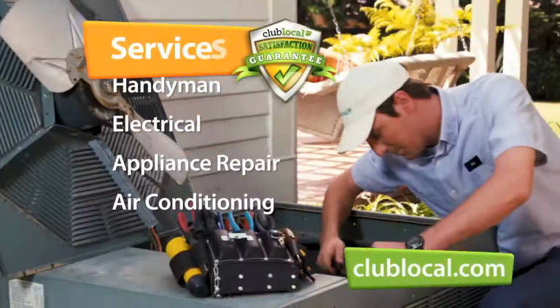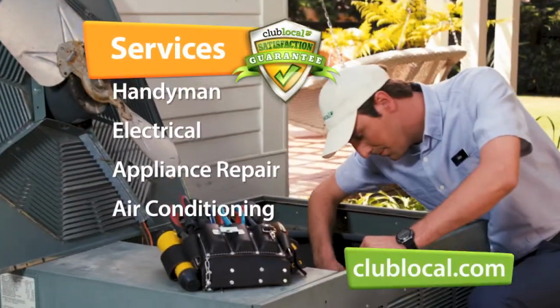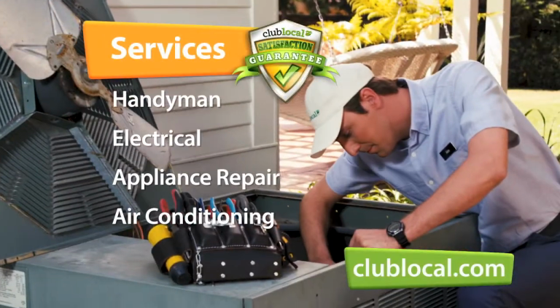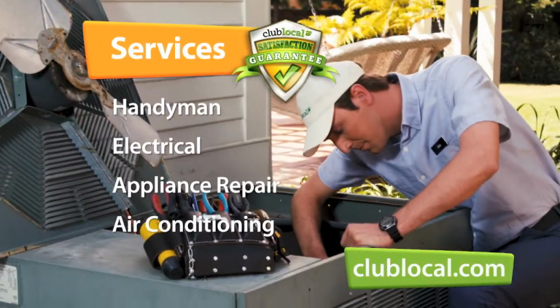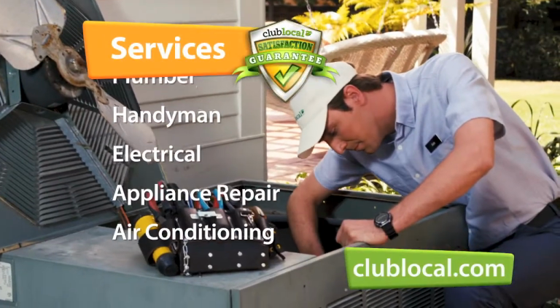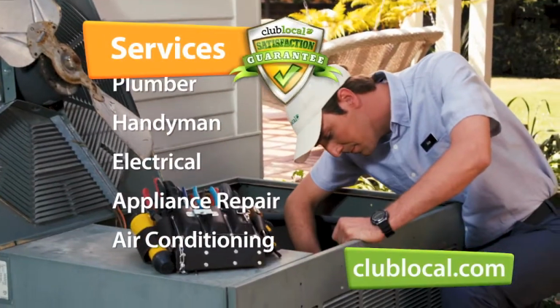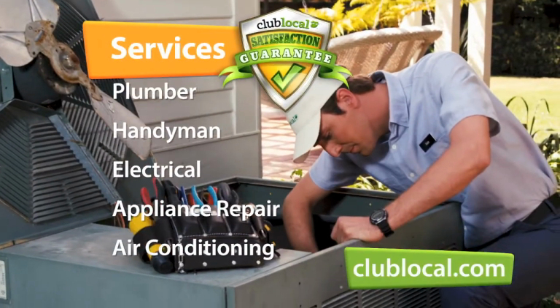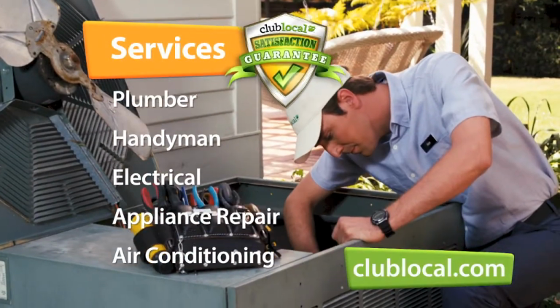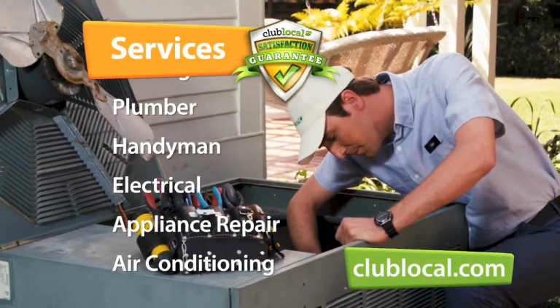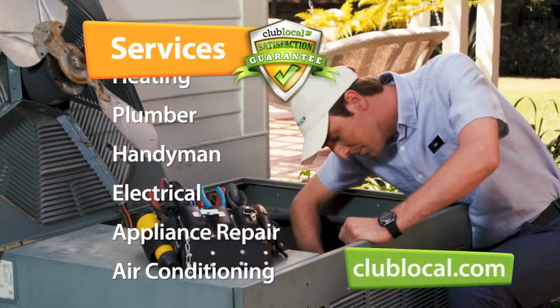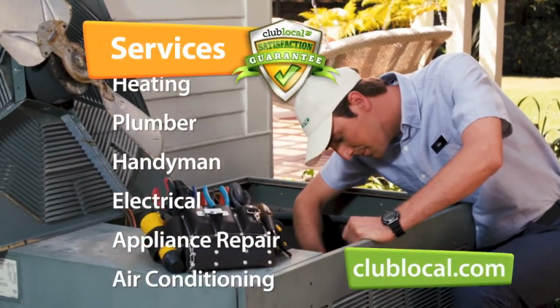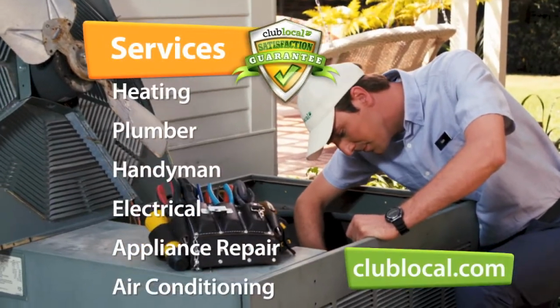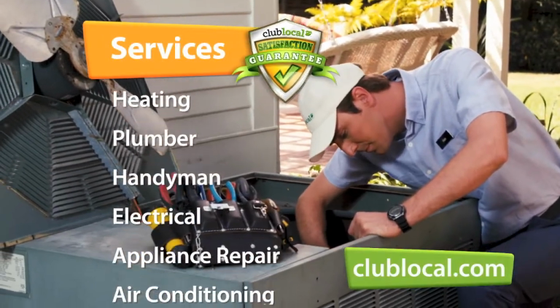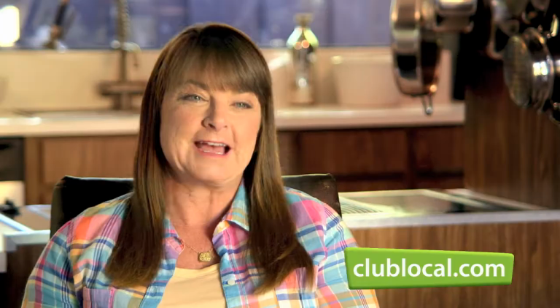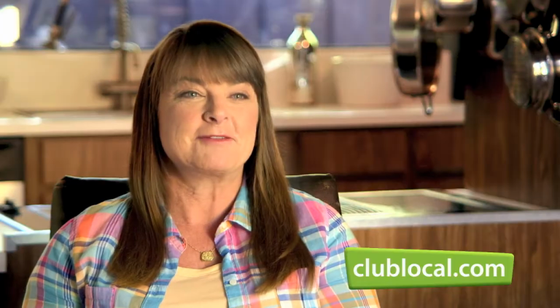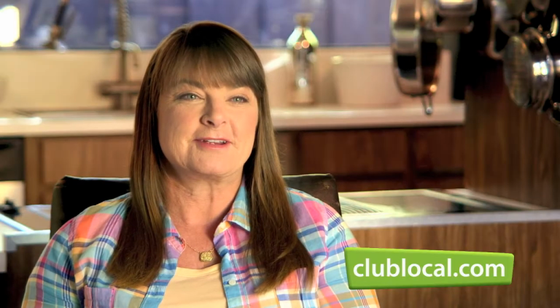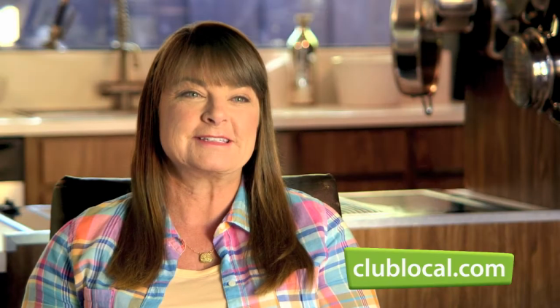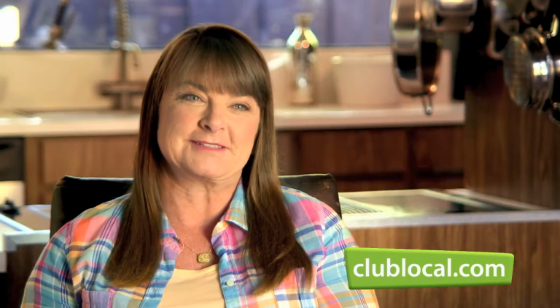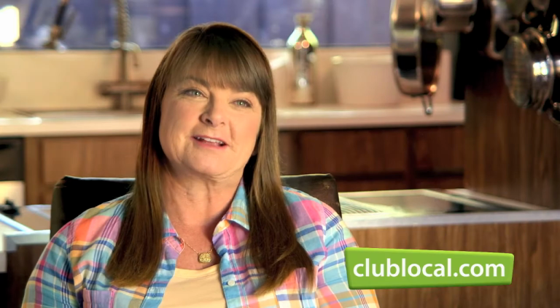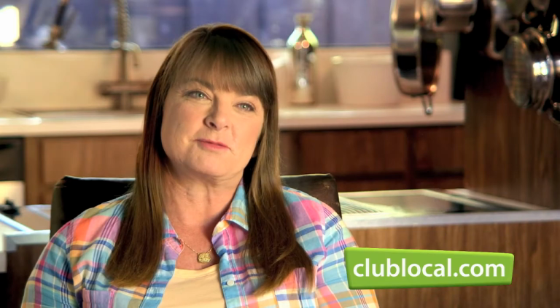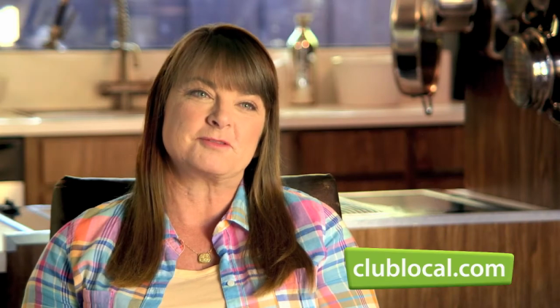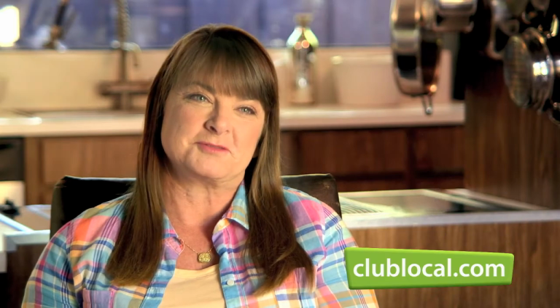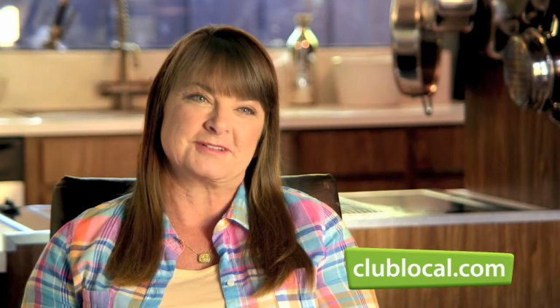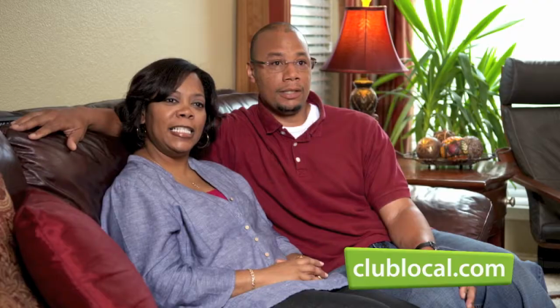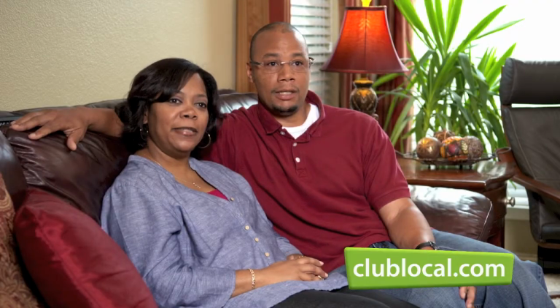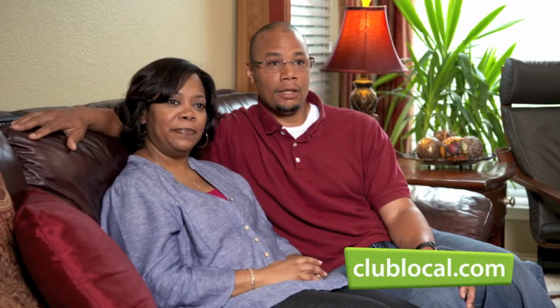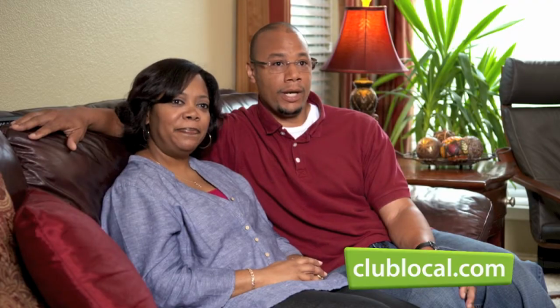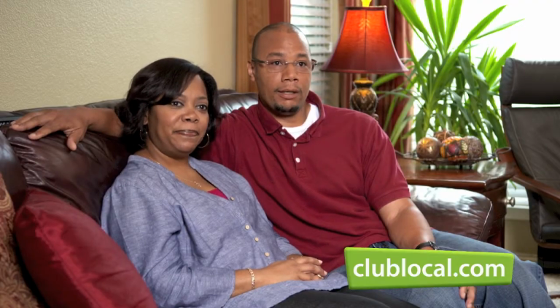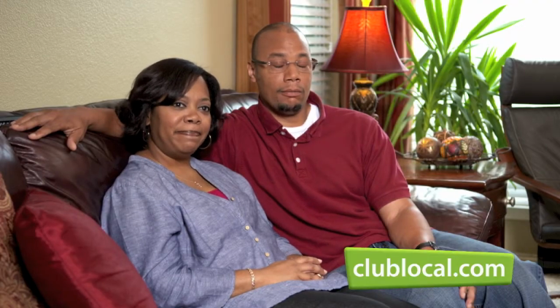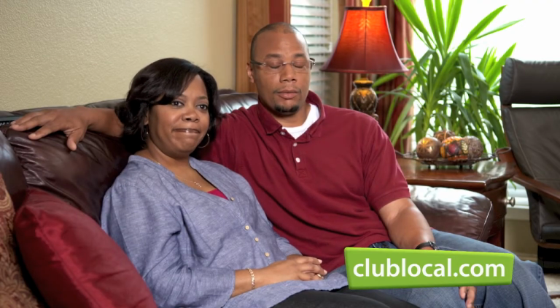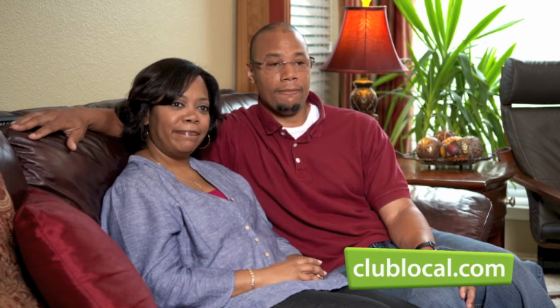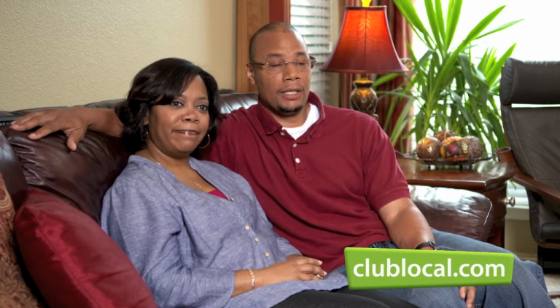We stand behind every job with our satisfaction guarantee. I am a very satisfied Club Local user. It's easy, quick, convenient.